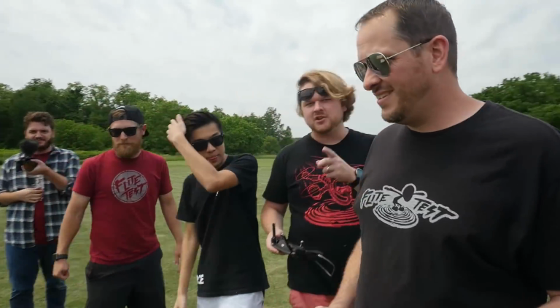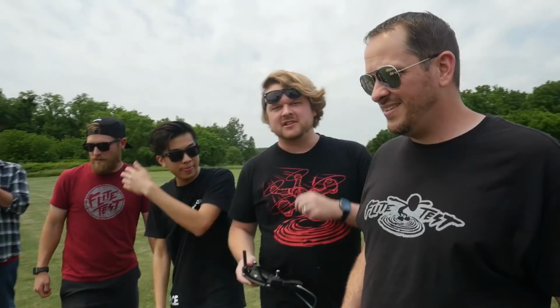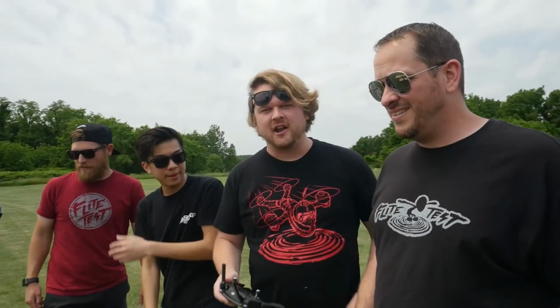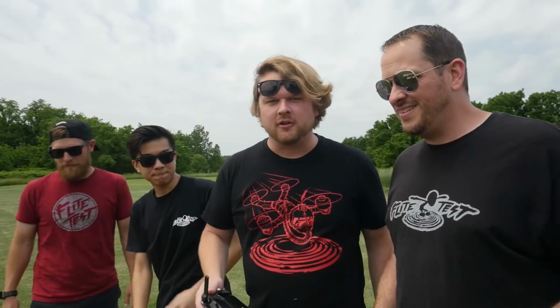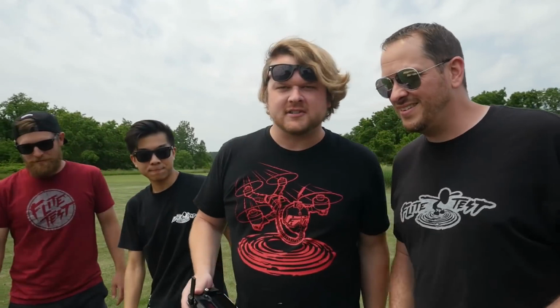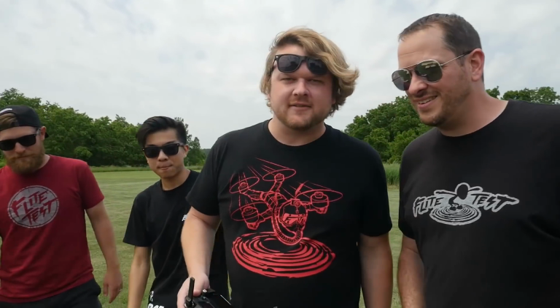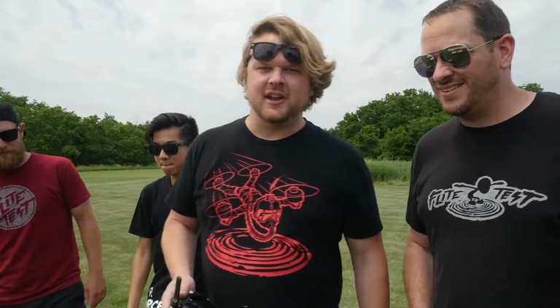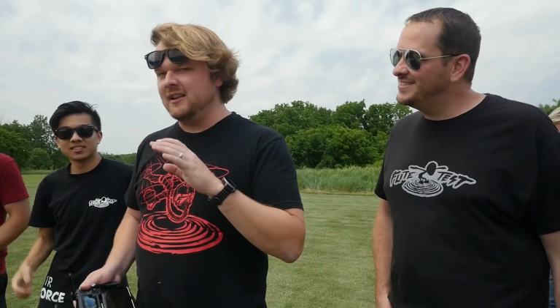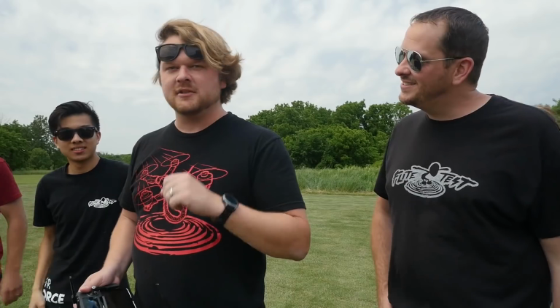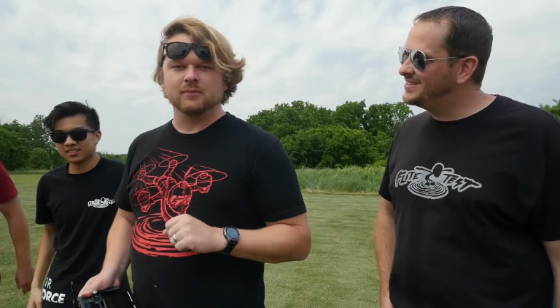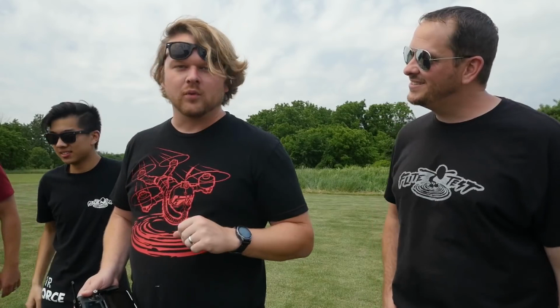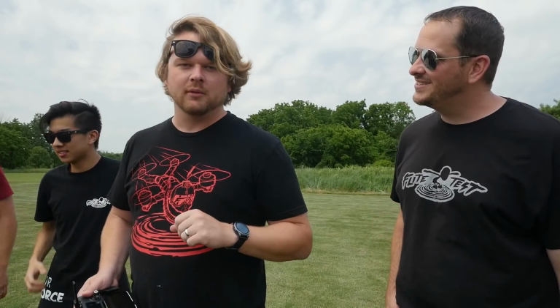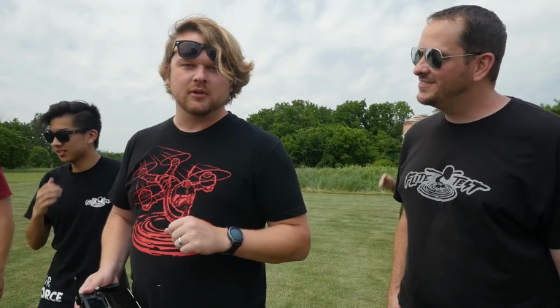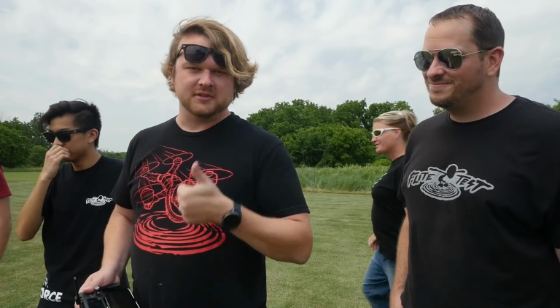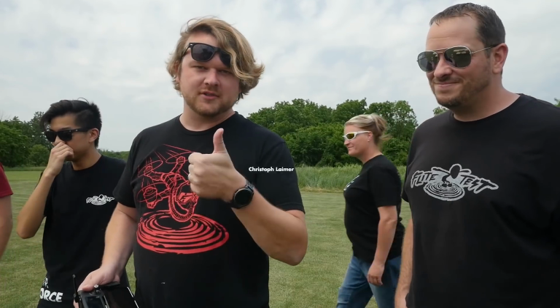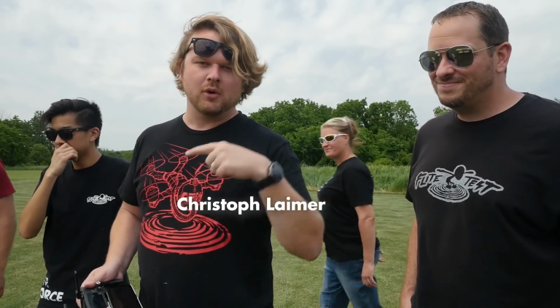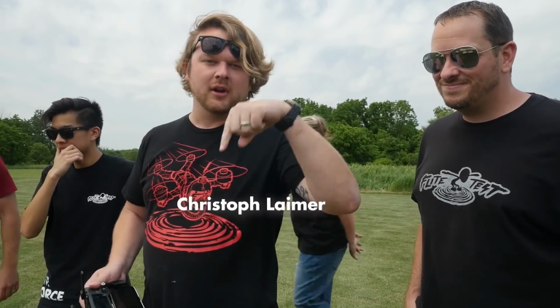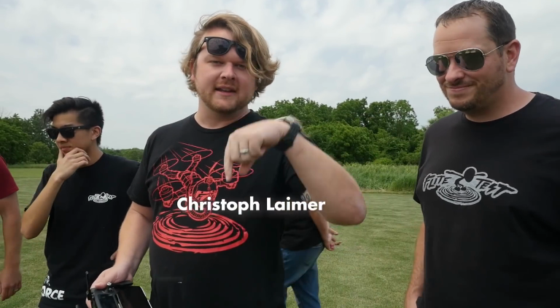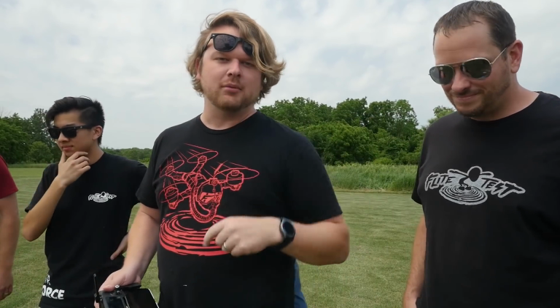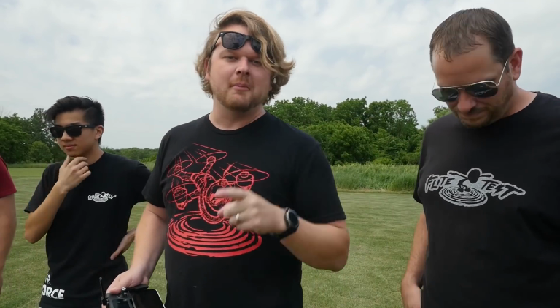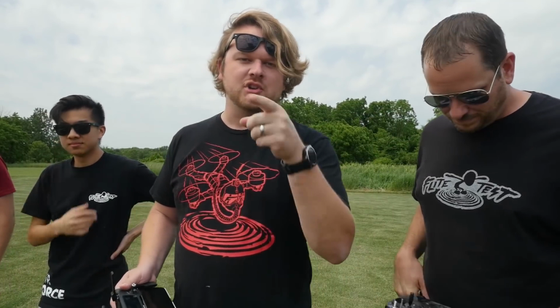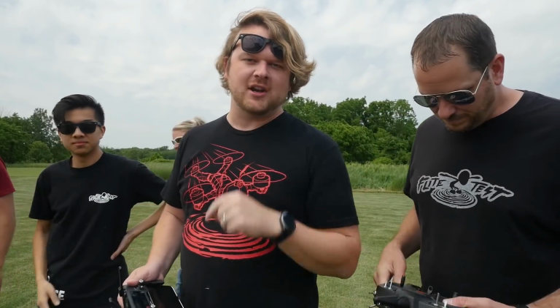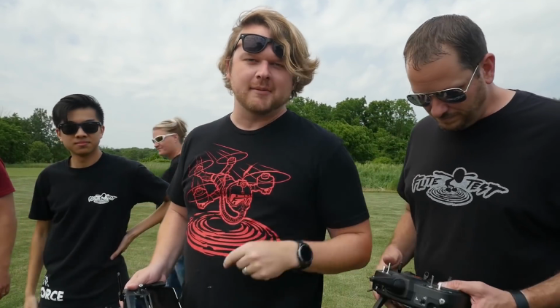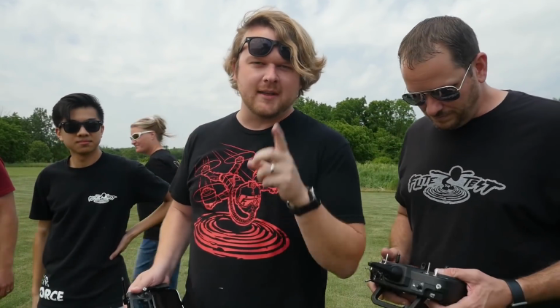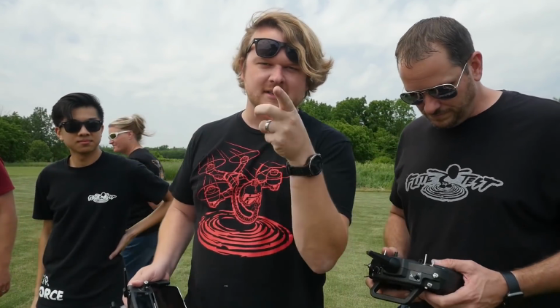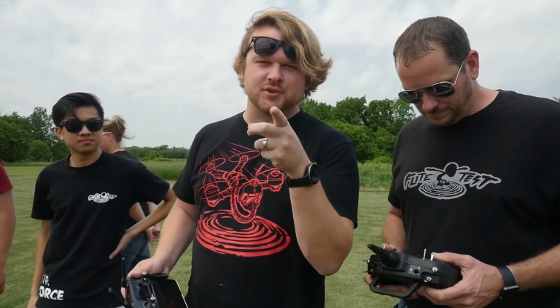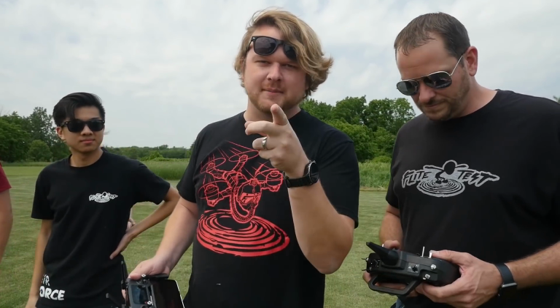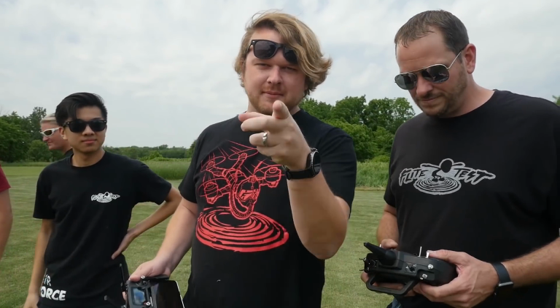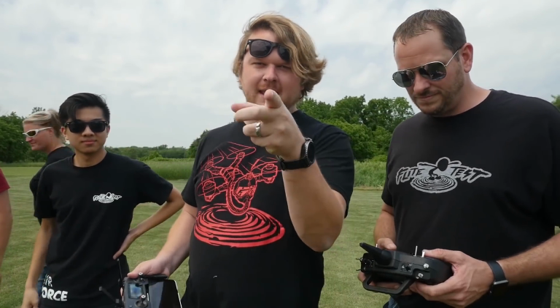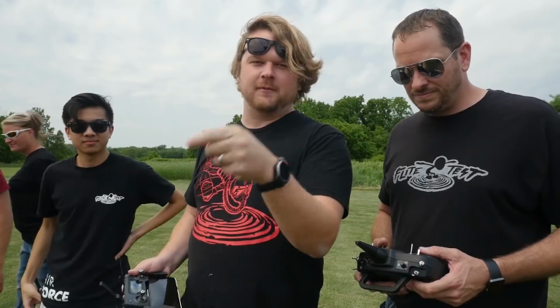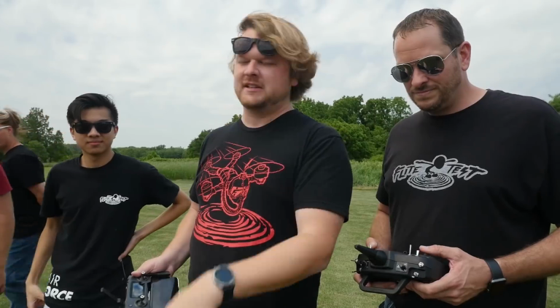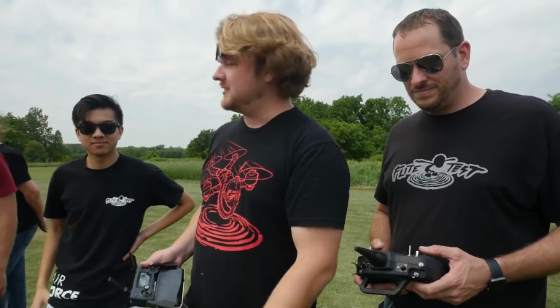If you guys haven't yet, make sure you check out Kristoff's channel — he's doing some really, really cool stuff. We'll put a link down below. Make sure you check him out, give him a subscribe, and tell him you came from Flight Test.